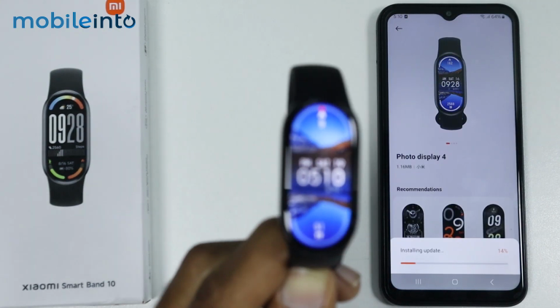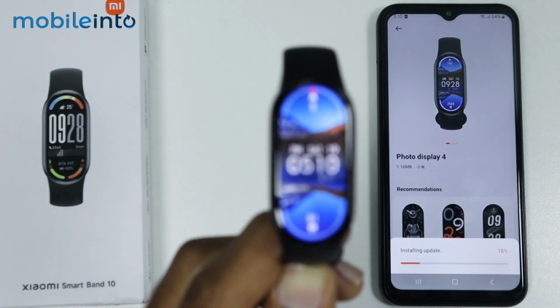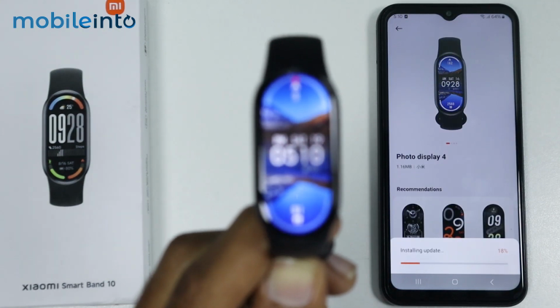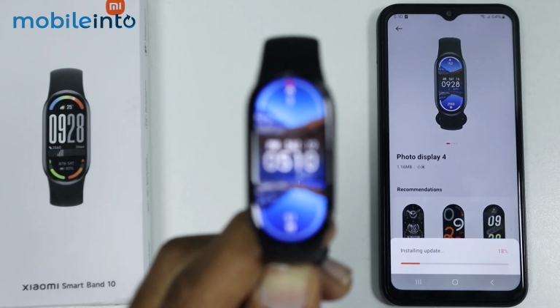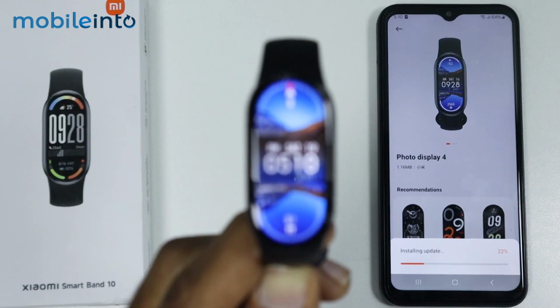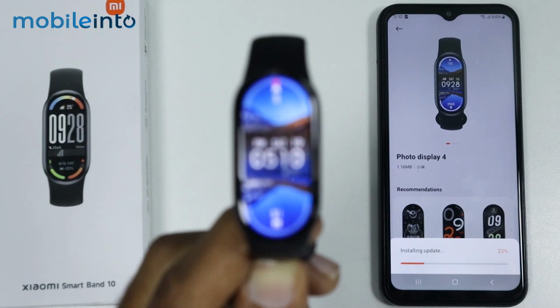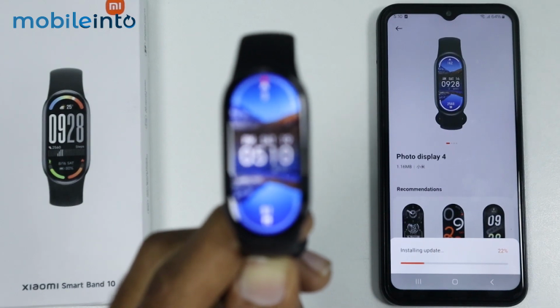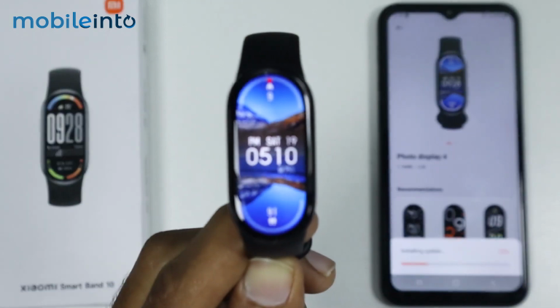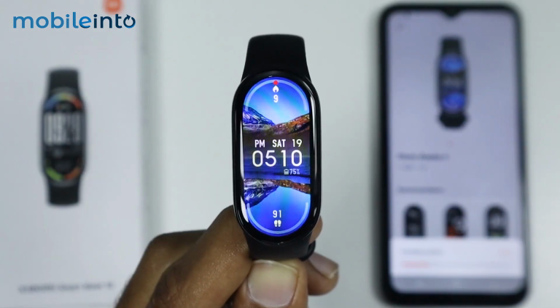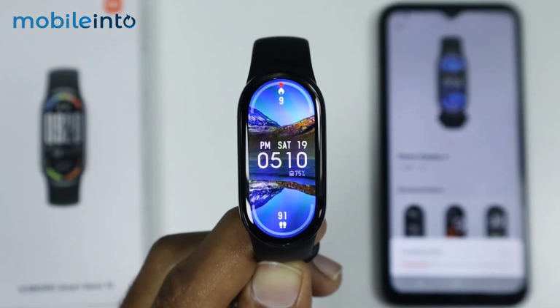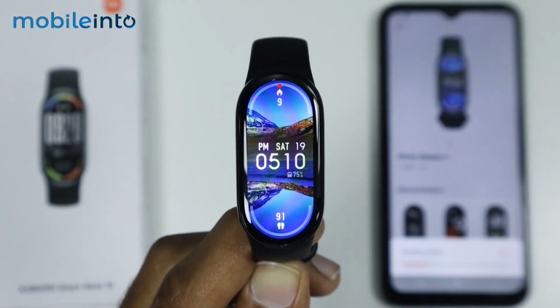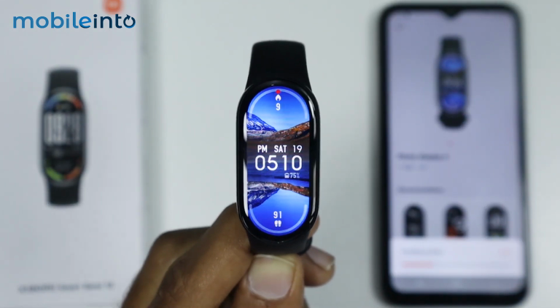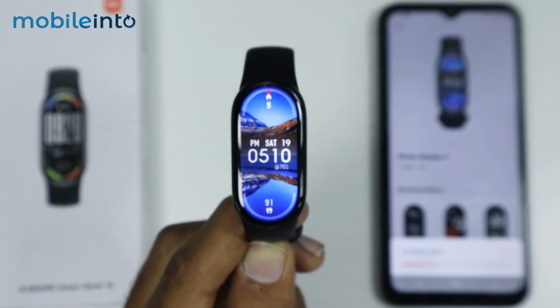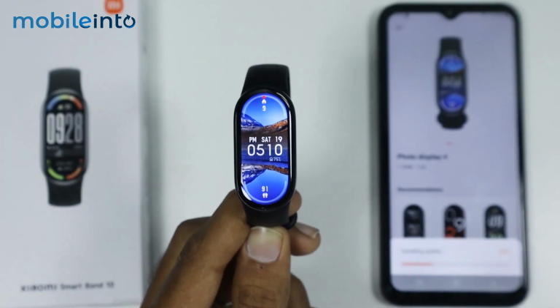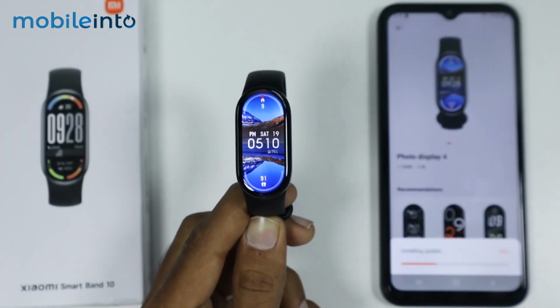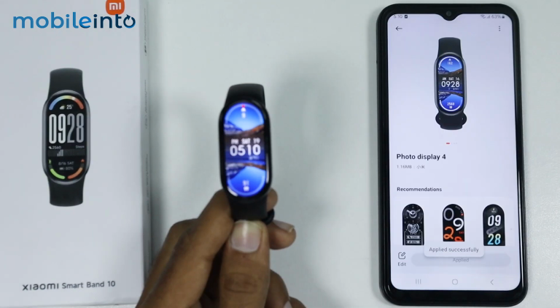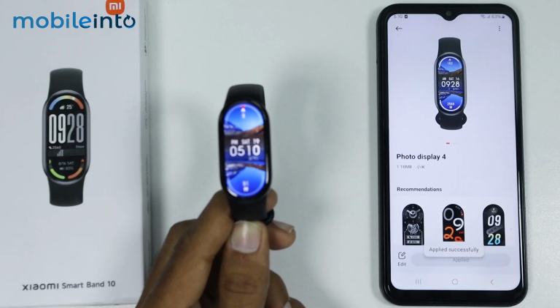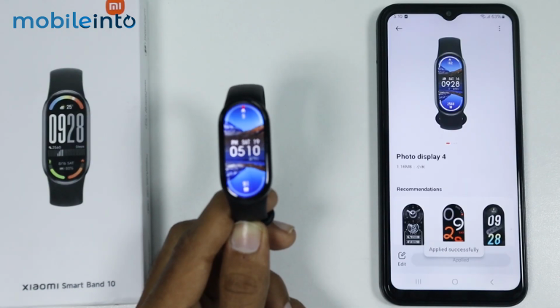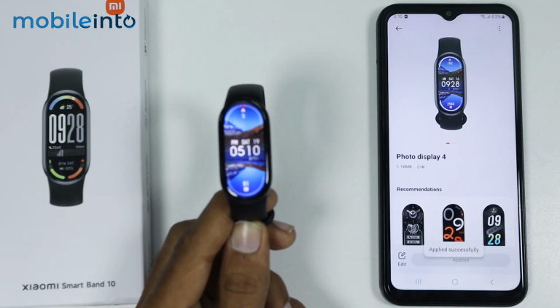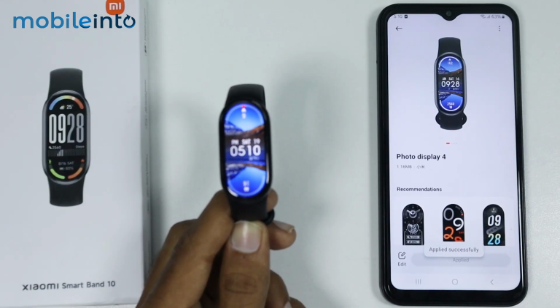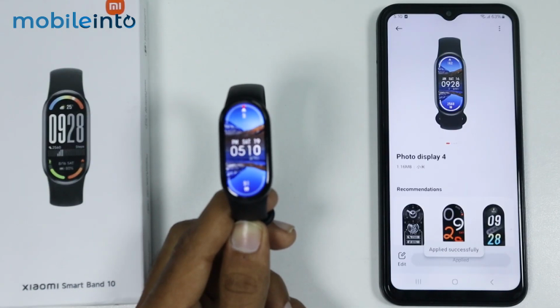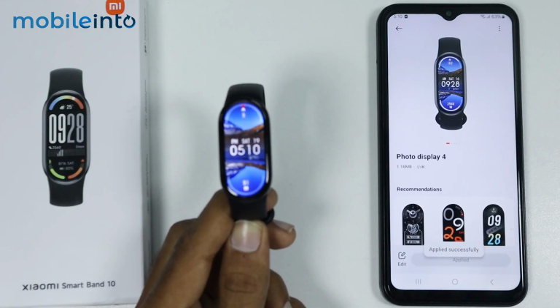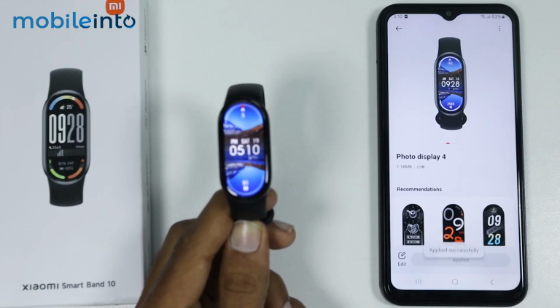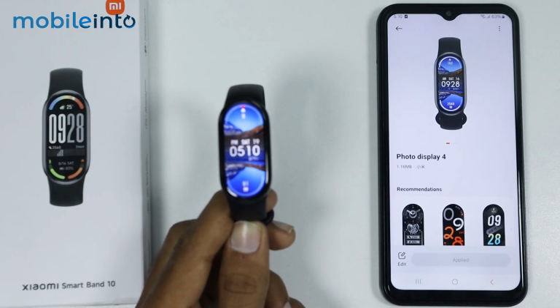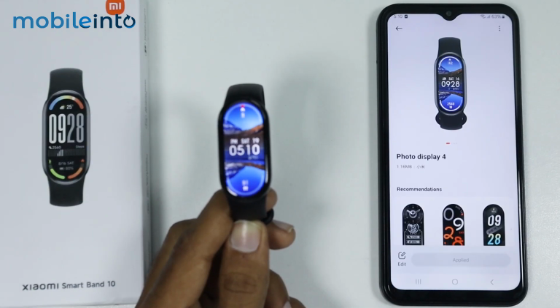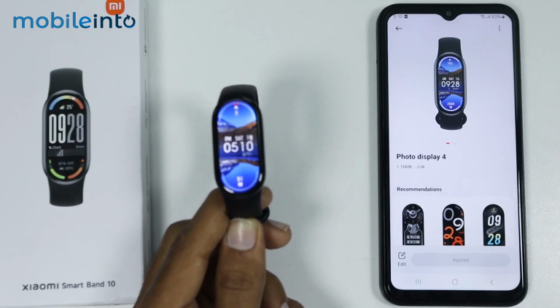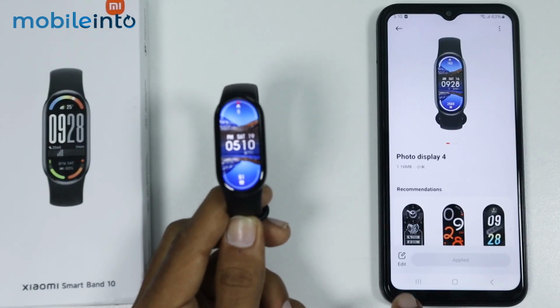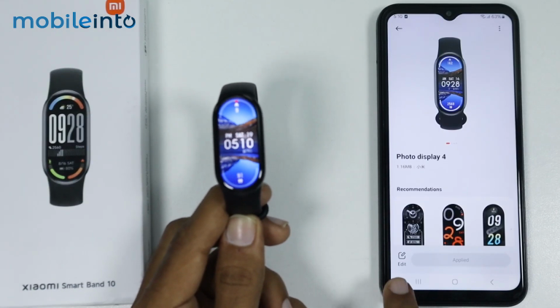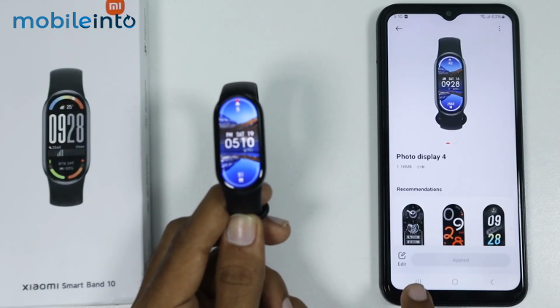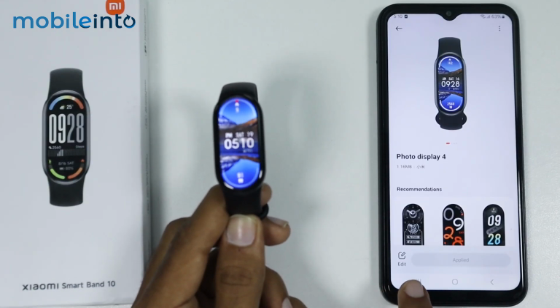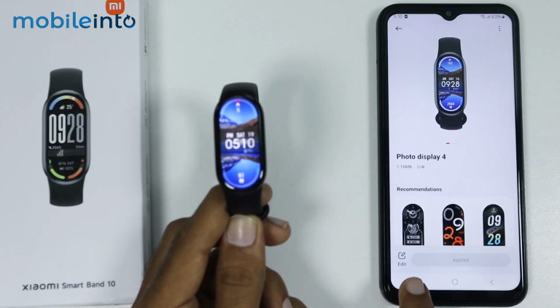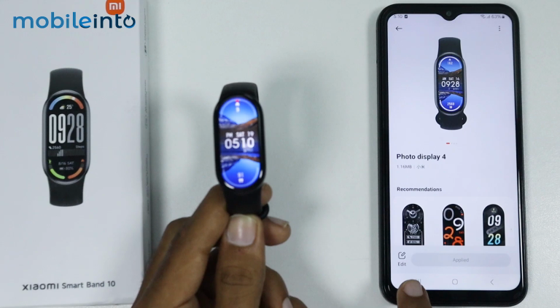Now as you can see, we have applied this watch face. Now to customize this watch face, just tap on Edit.